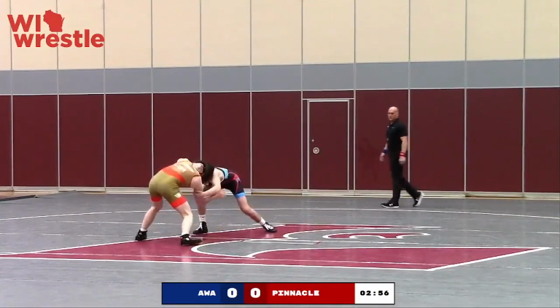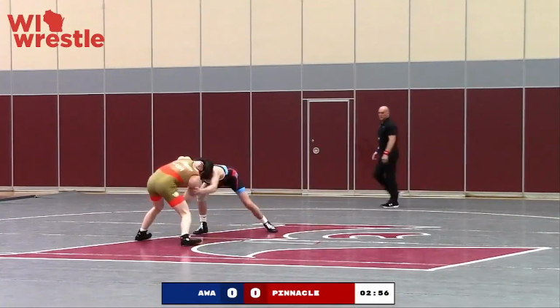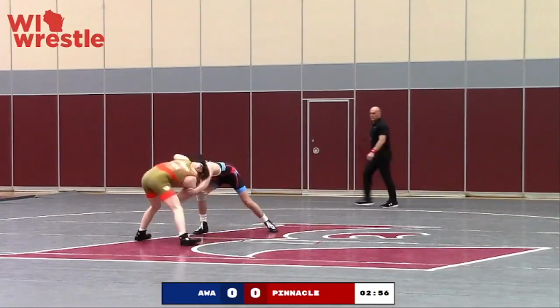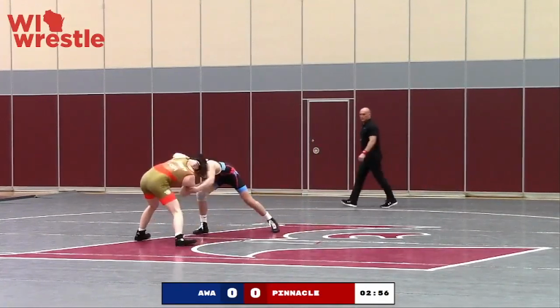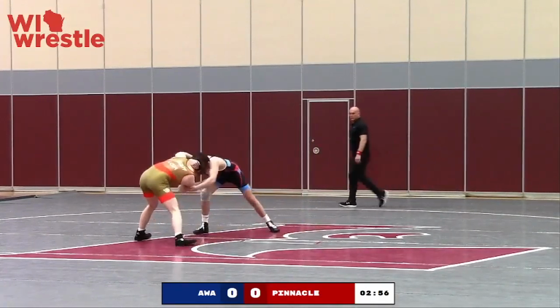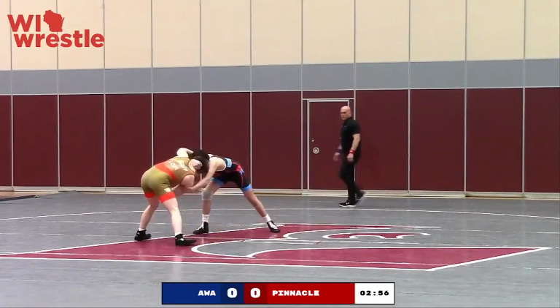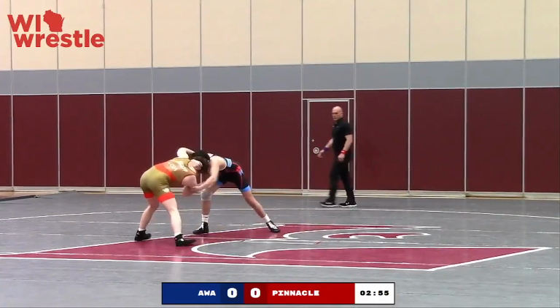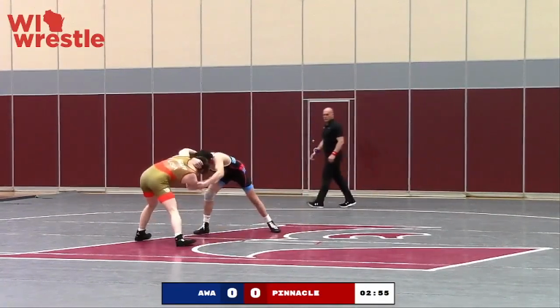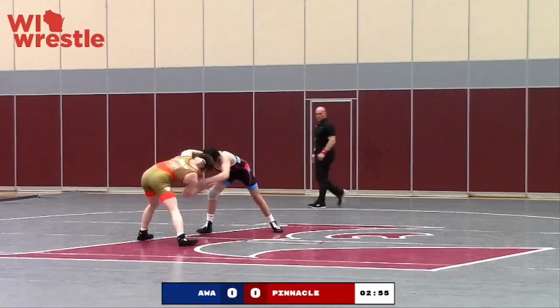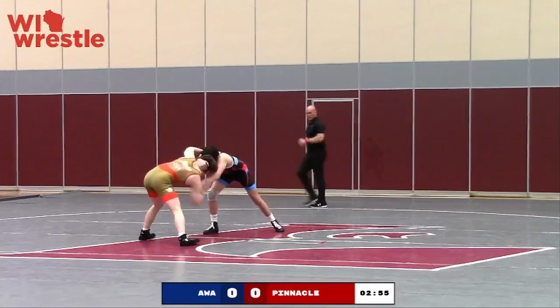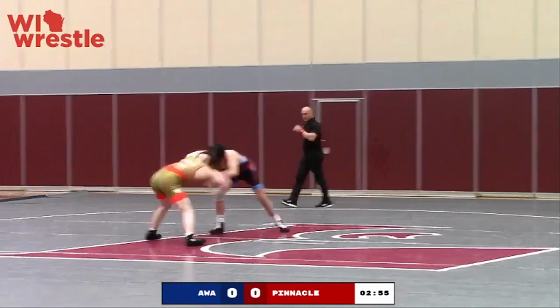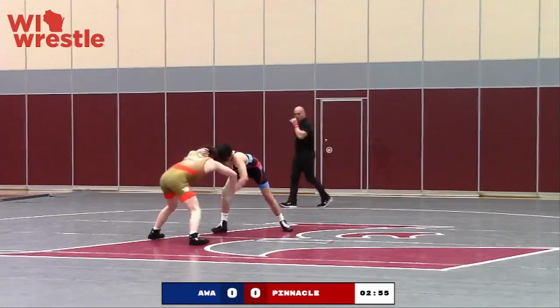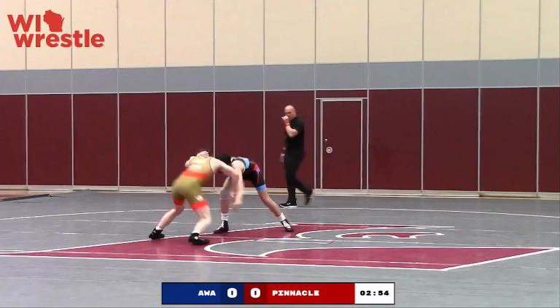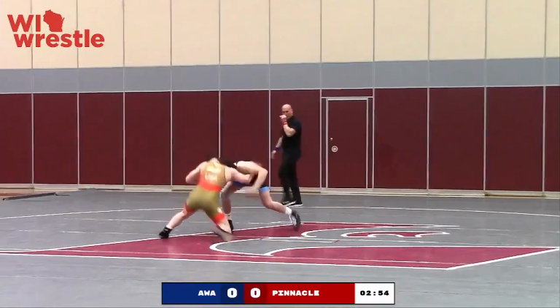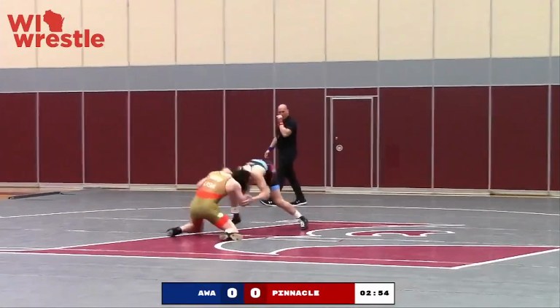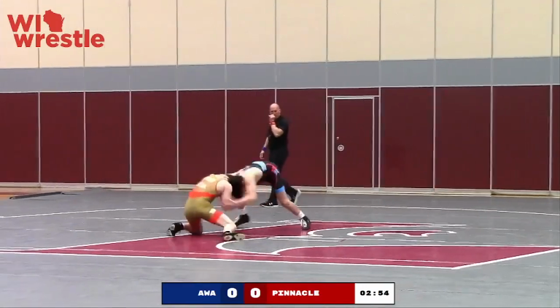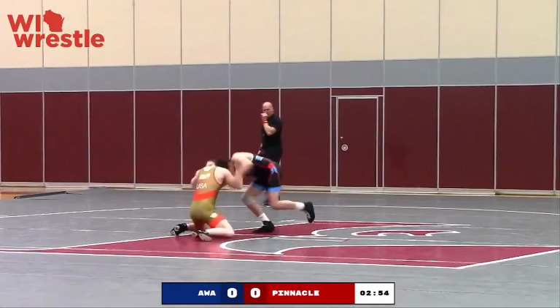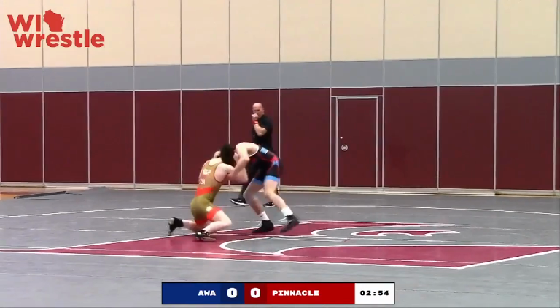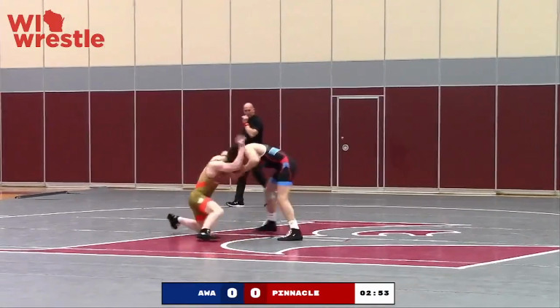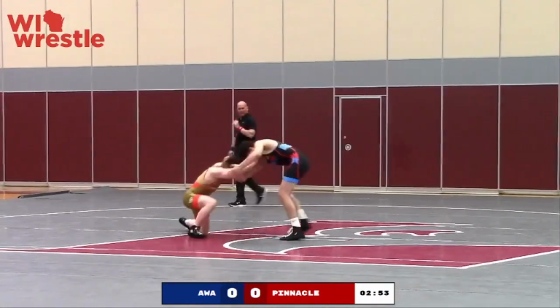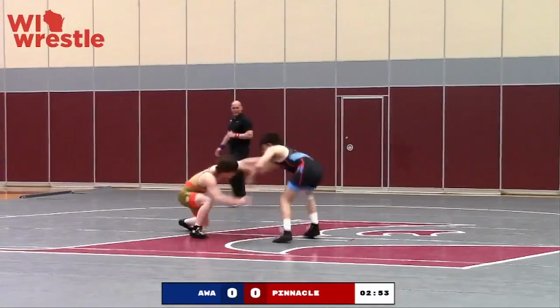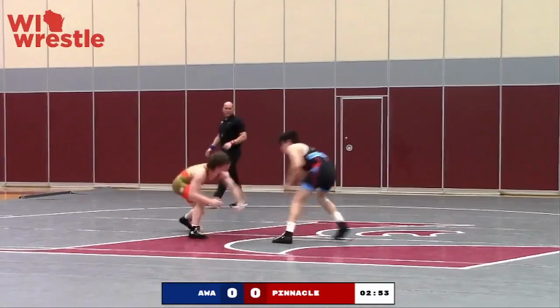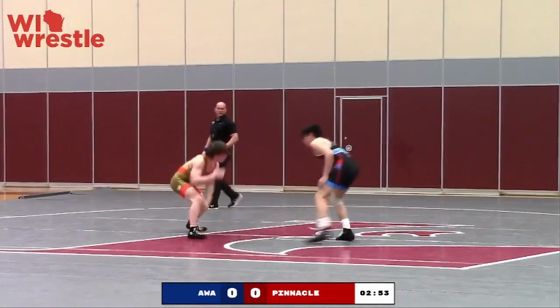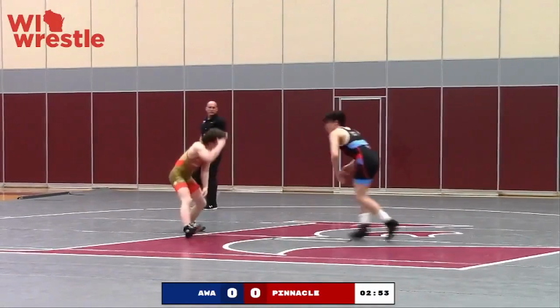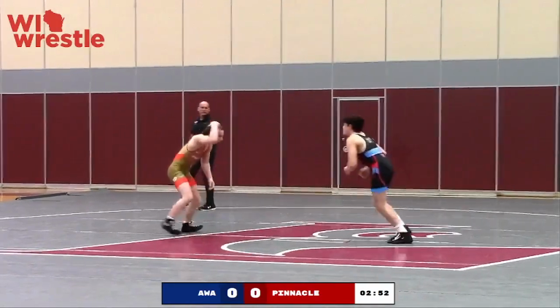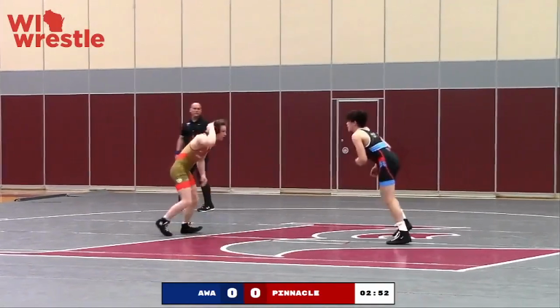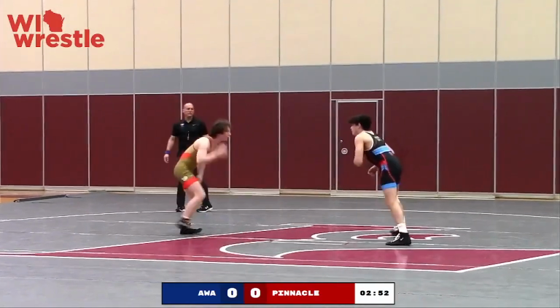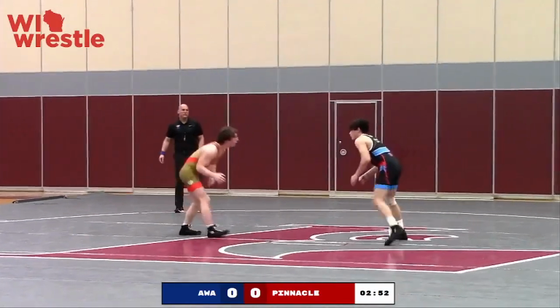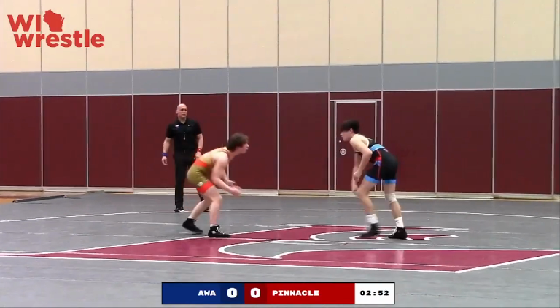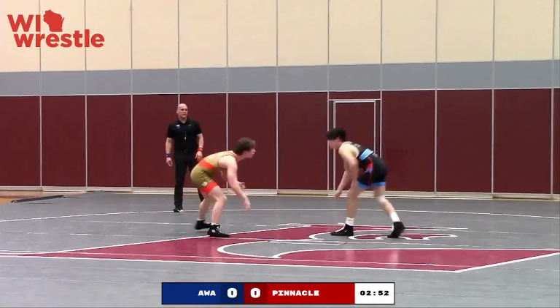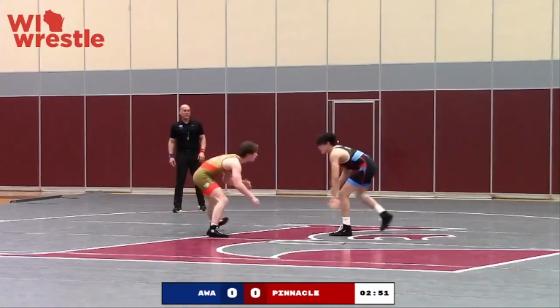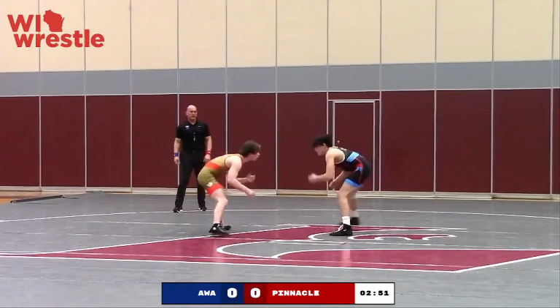When you're on bottom, you've got to stay clear of getting that arm trapped. And if you do, you better be working hard to get out of it.